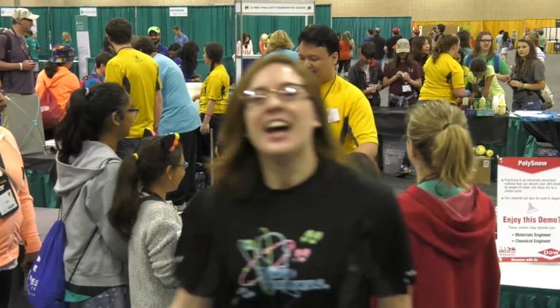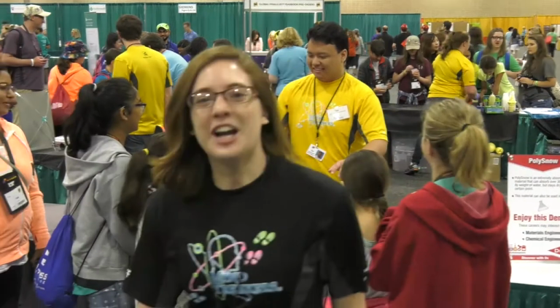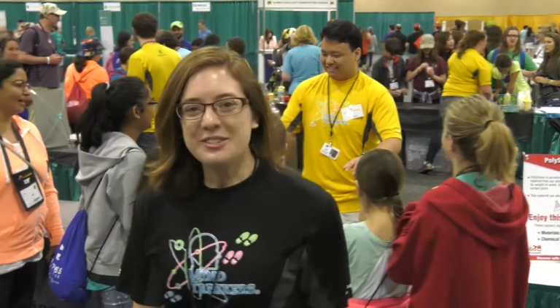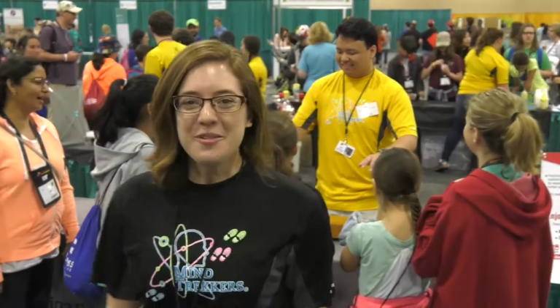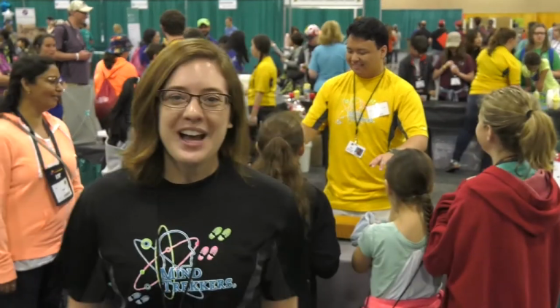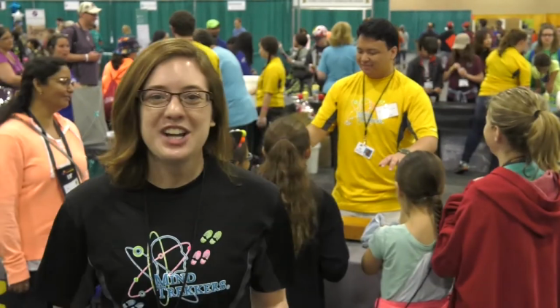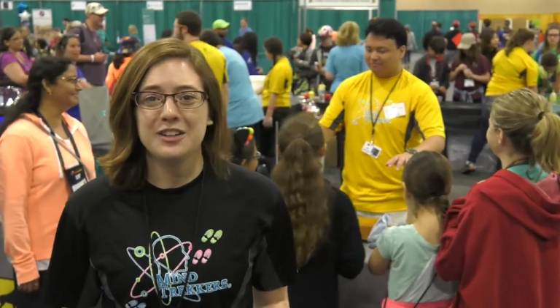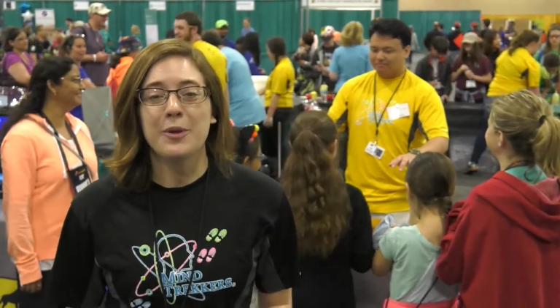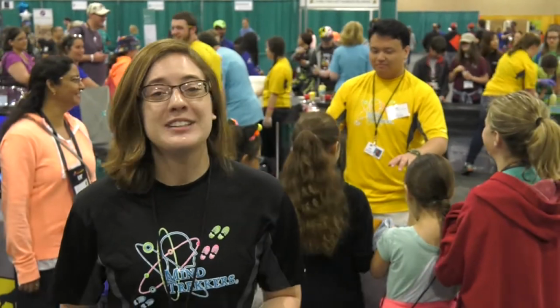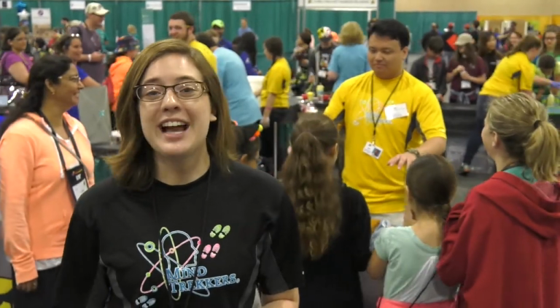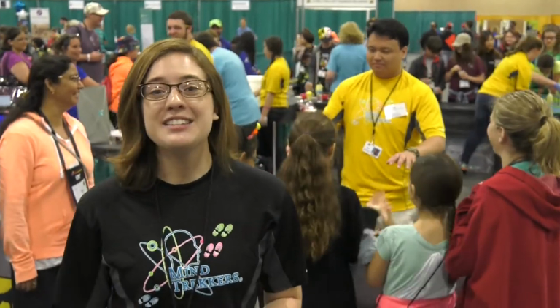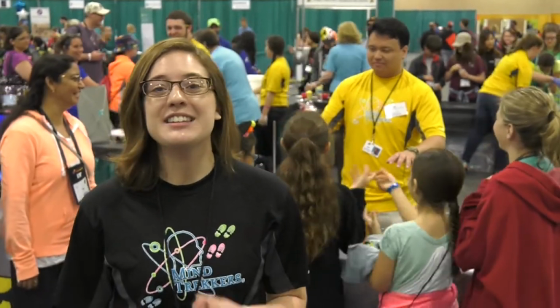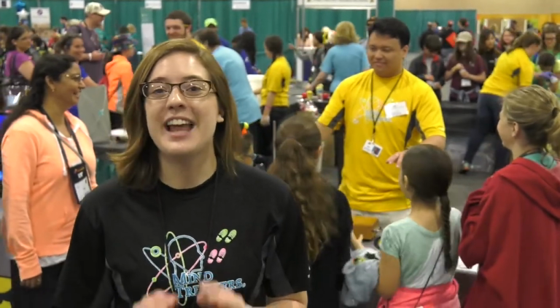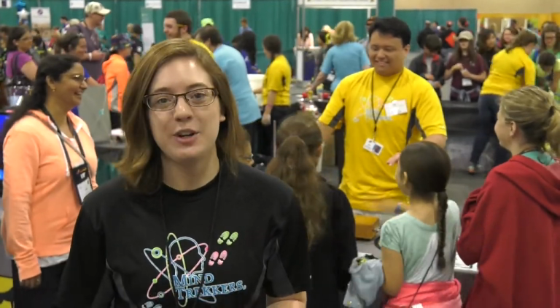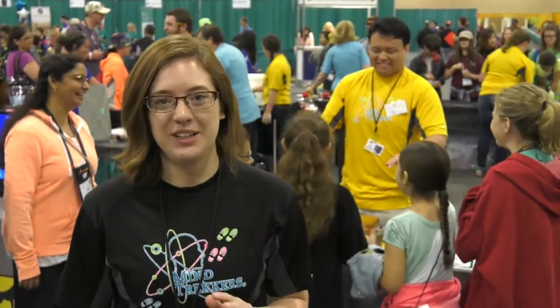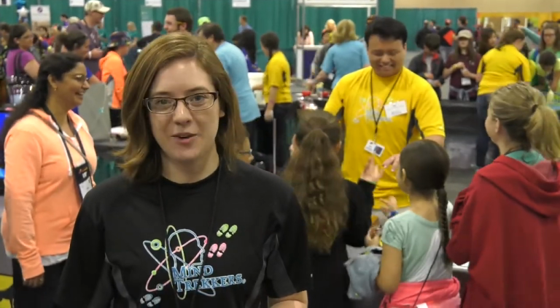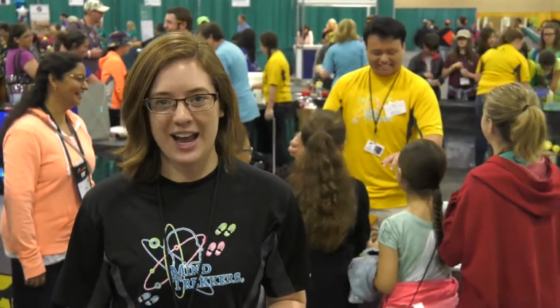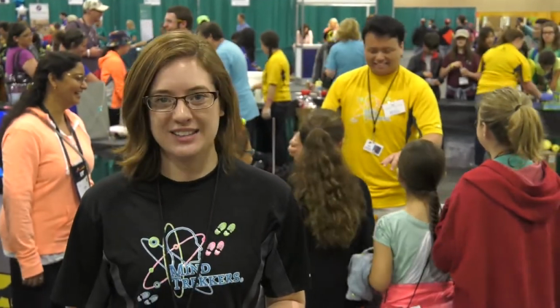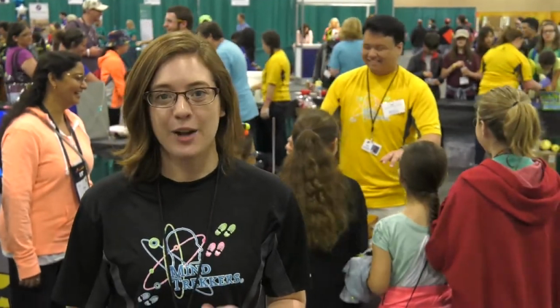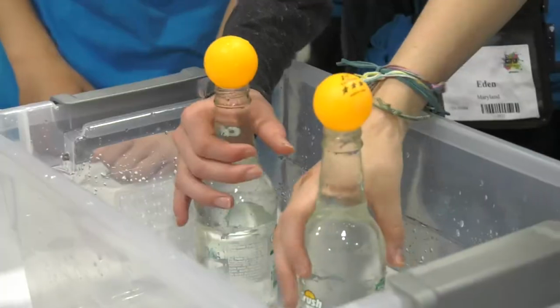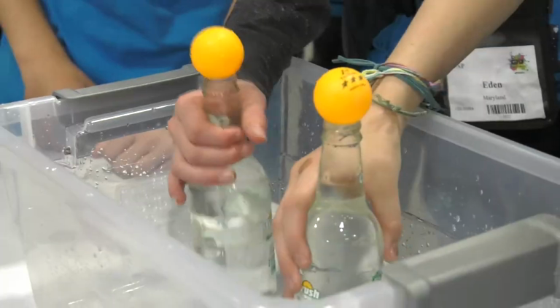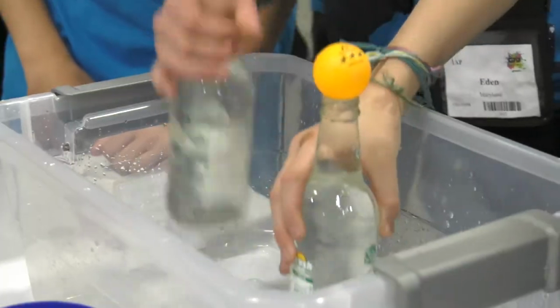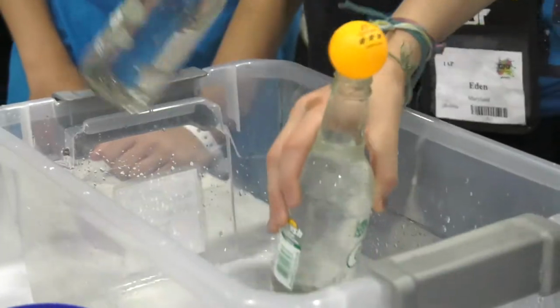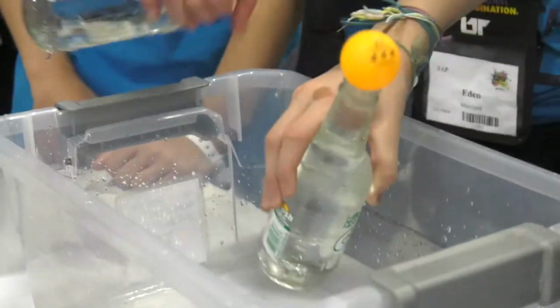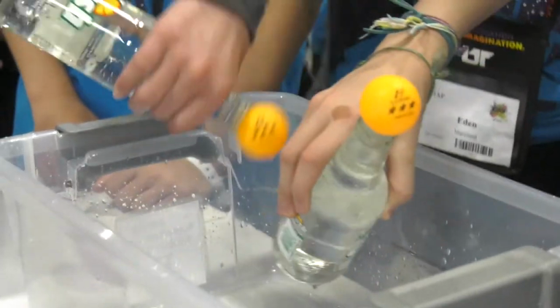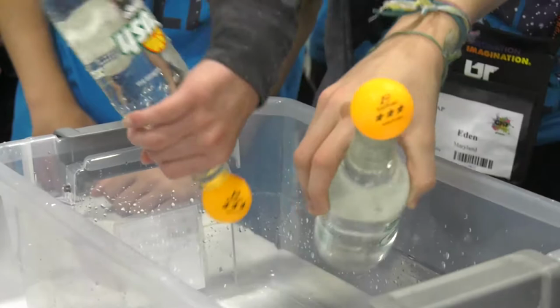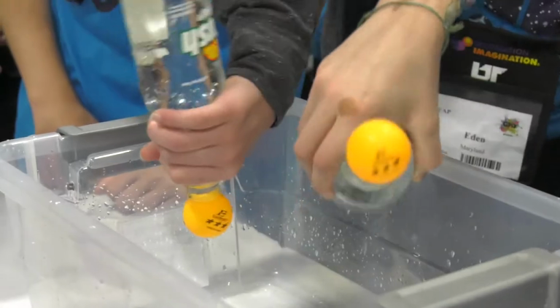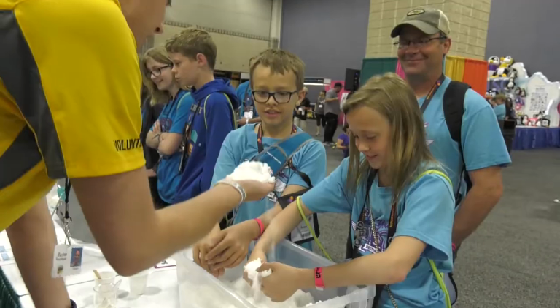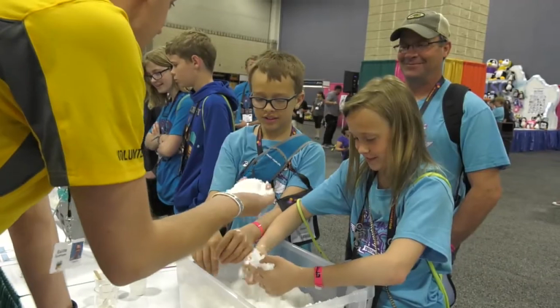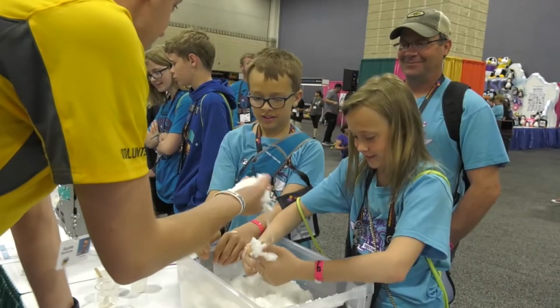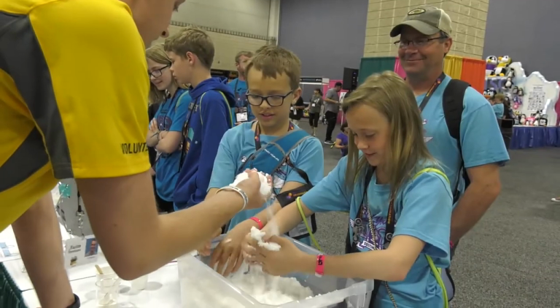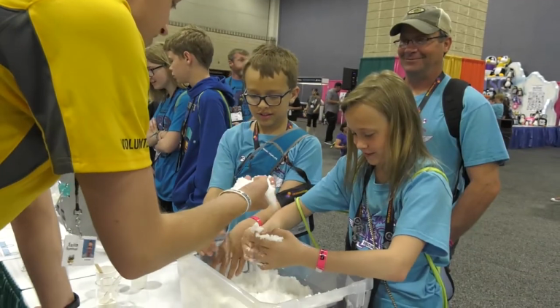Come to the Mind Trackers booth — science has never been so hands-on. We have 16 different demonstrations for you to try.